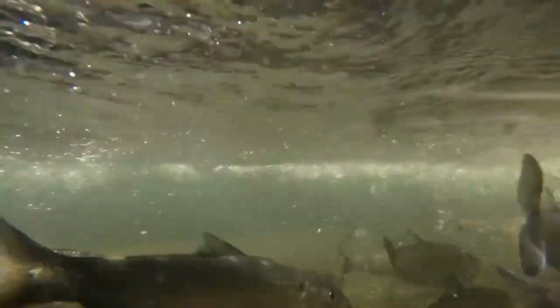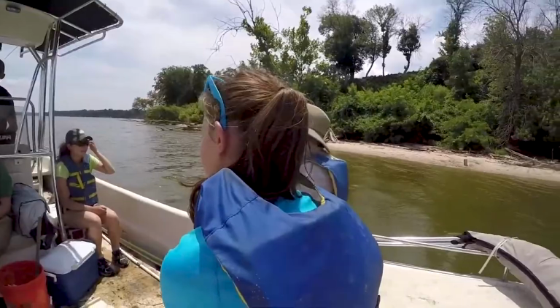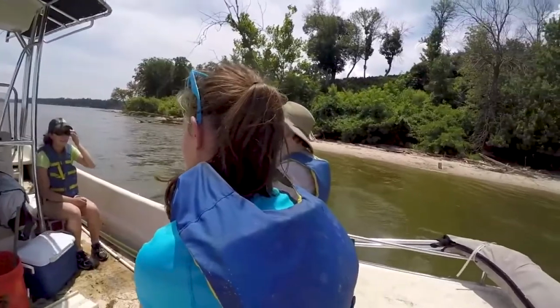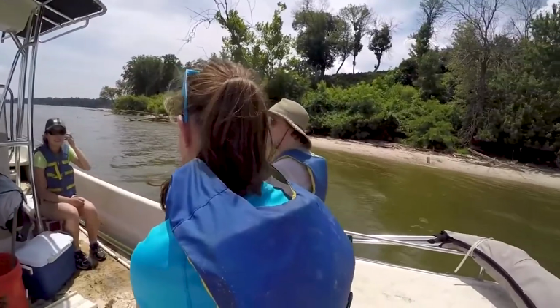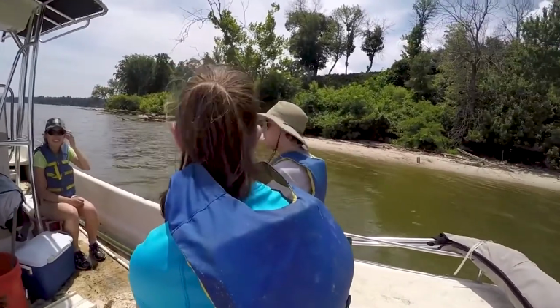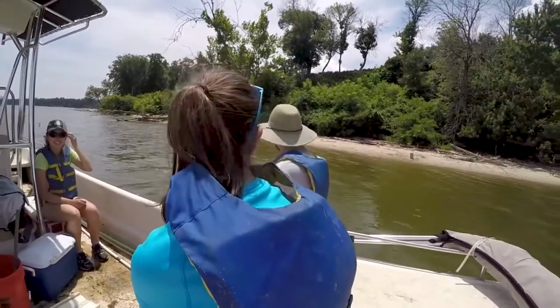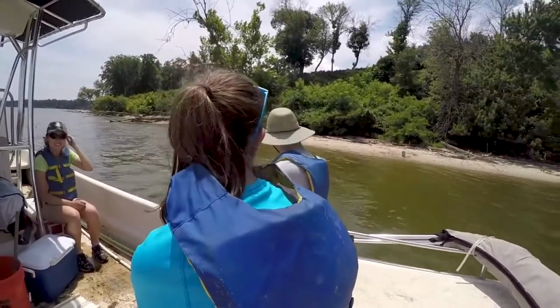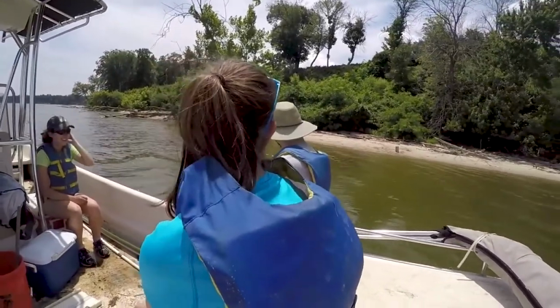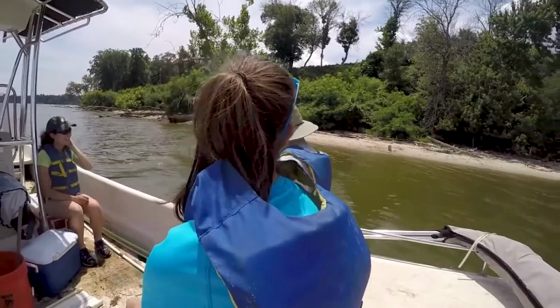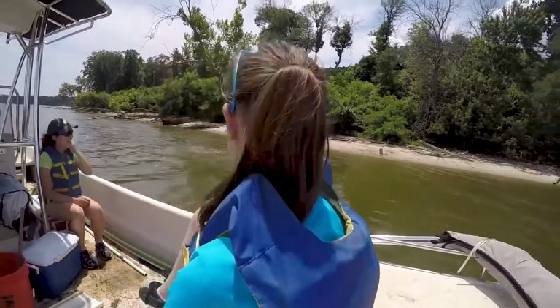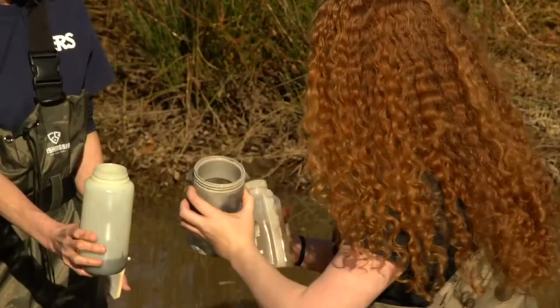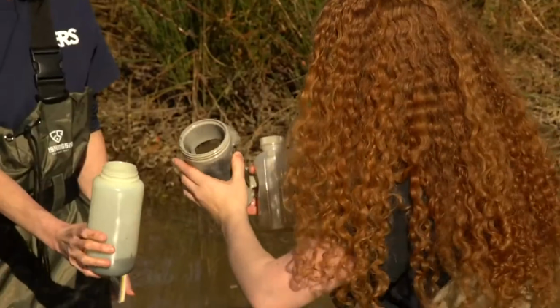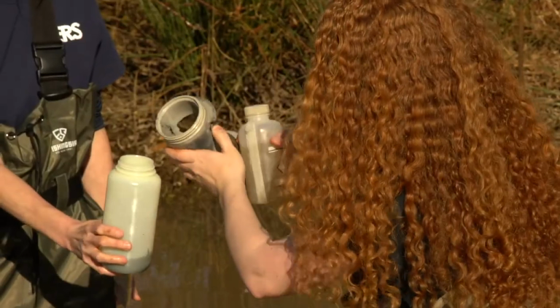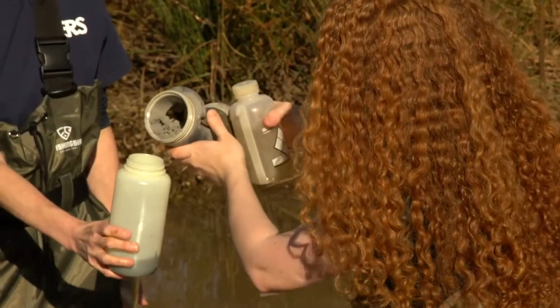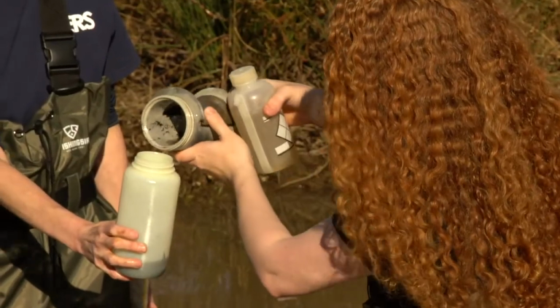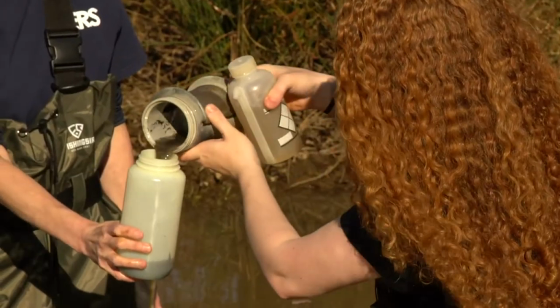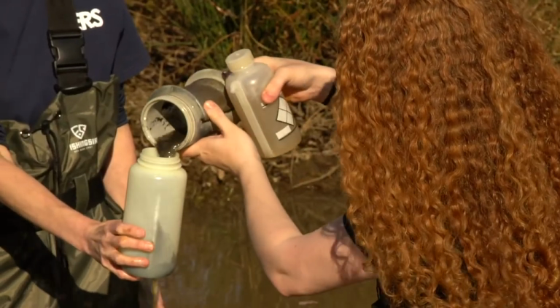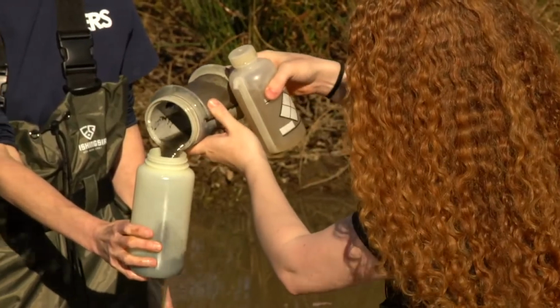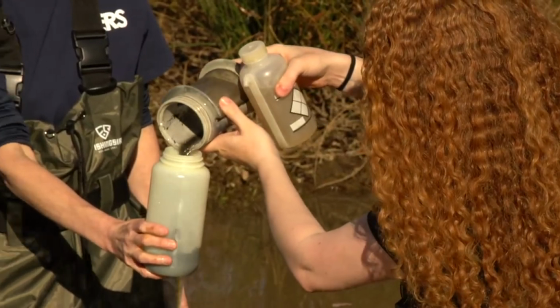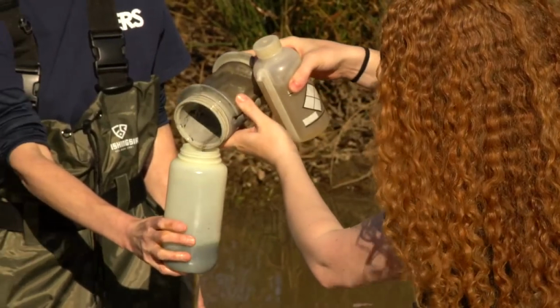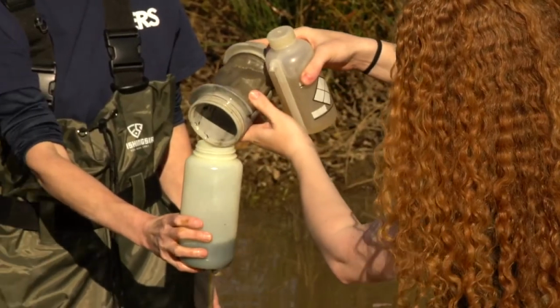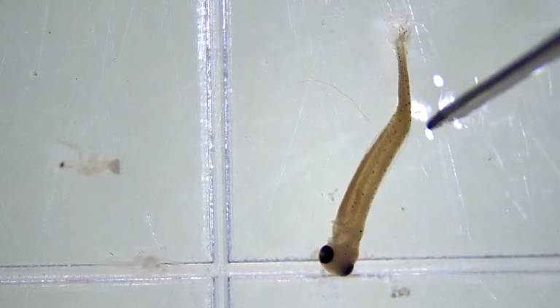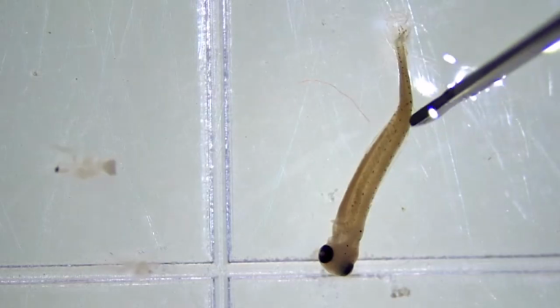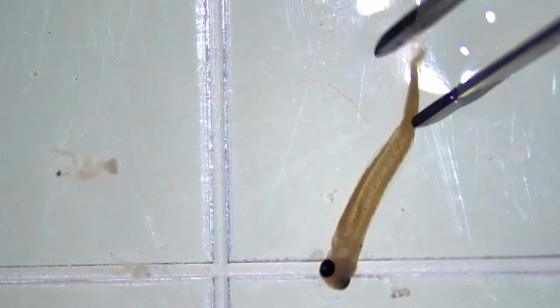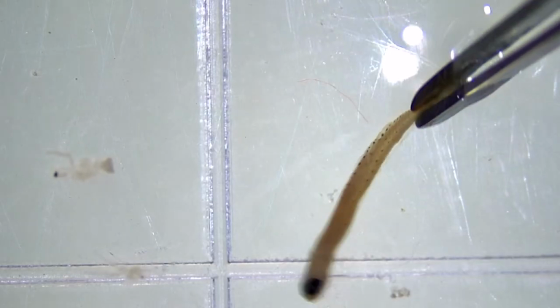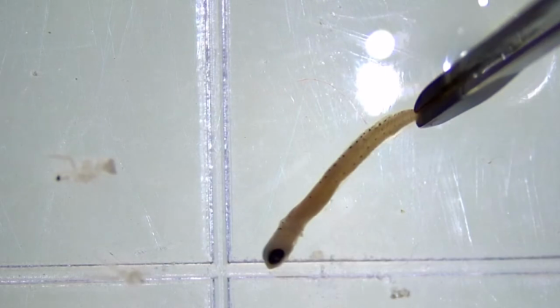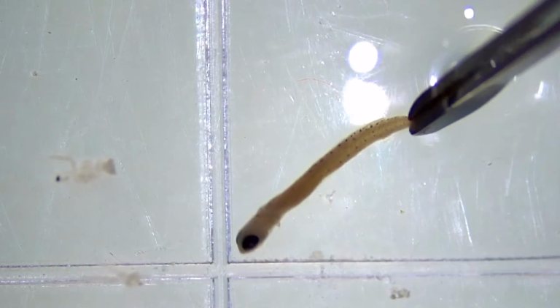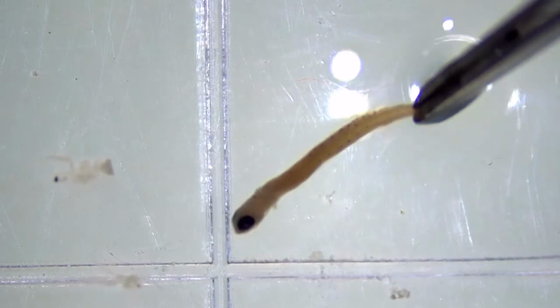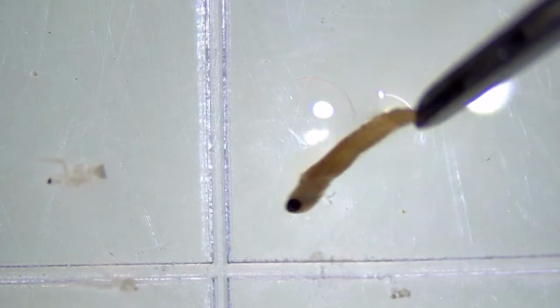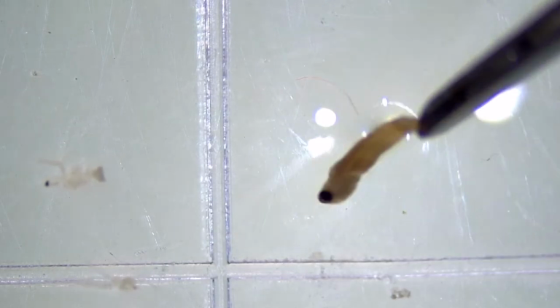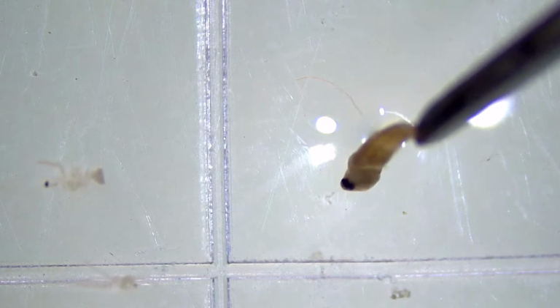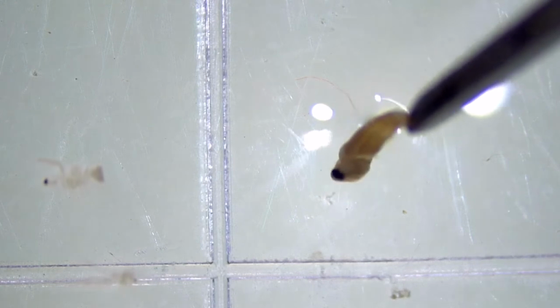In our projects where we sample adult and larval river herring, we document the return and spawning success in our local area.